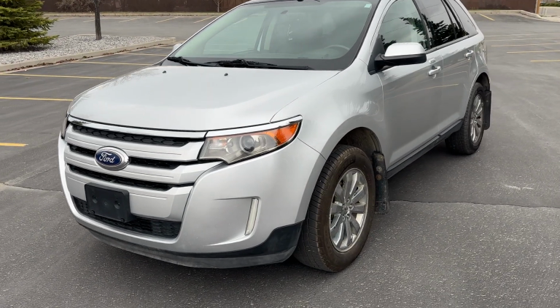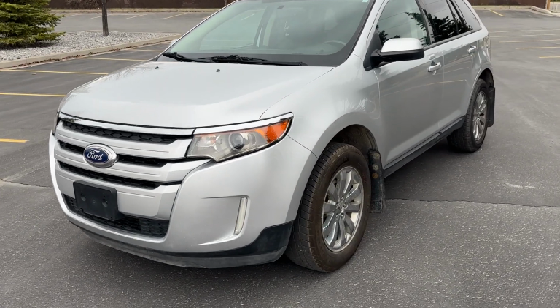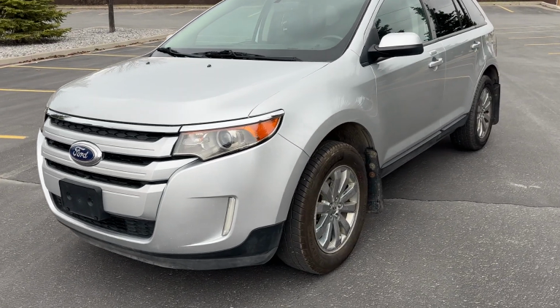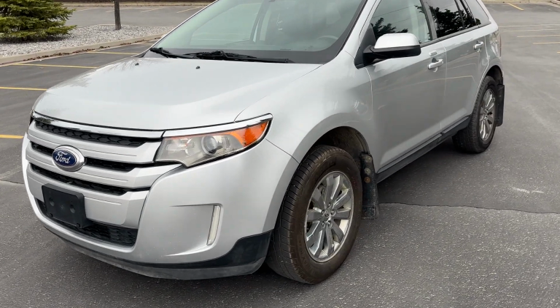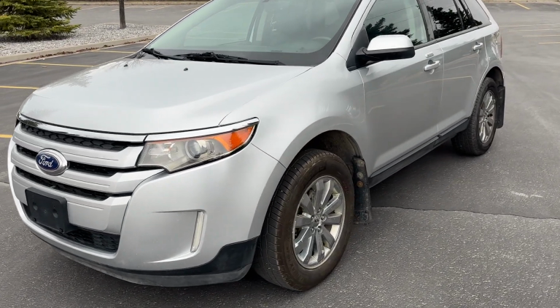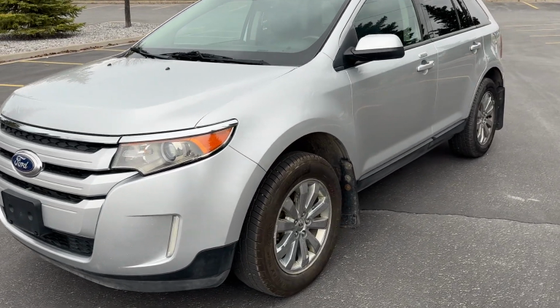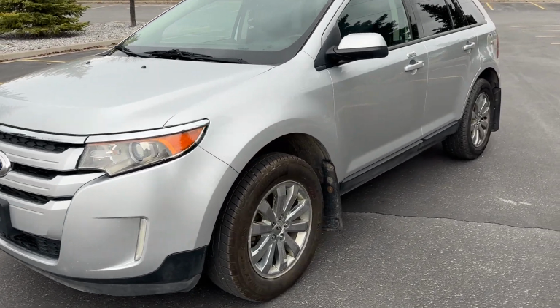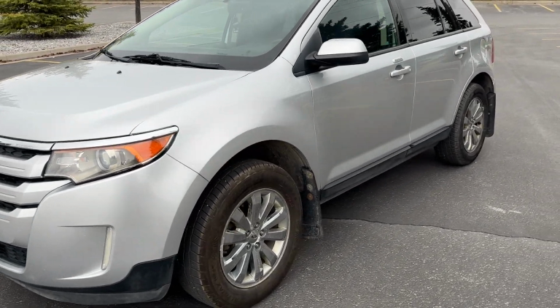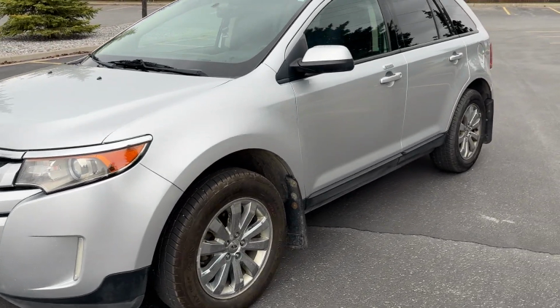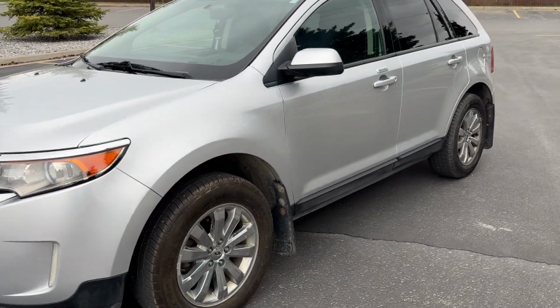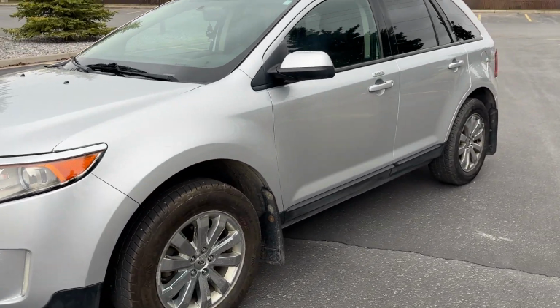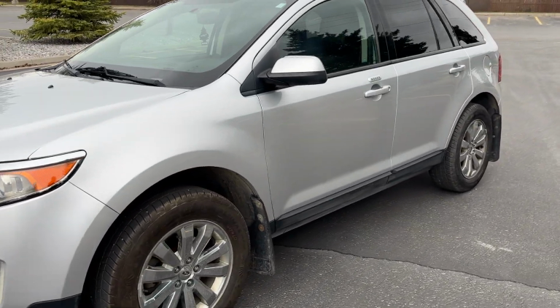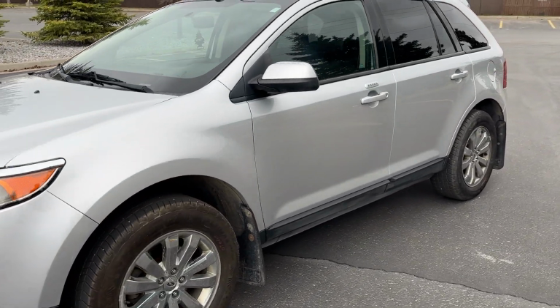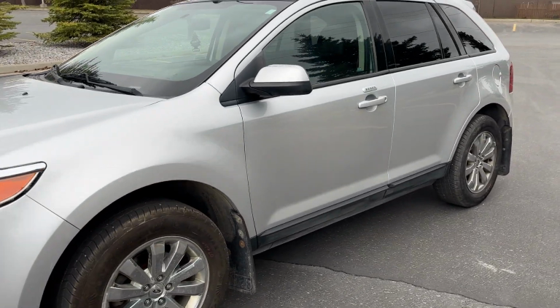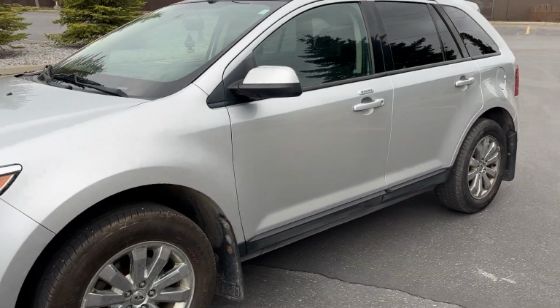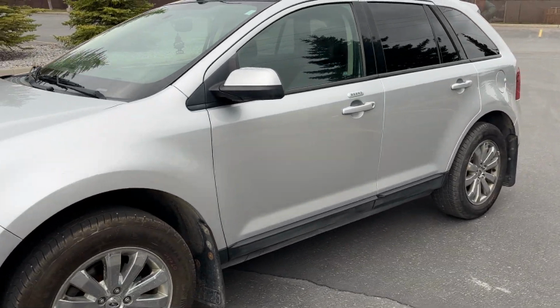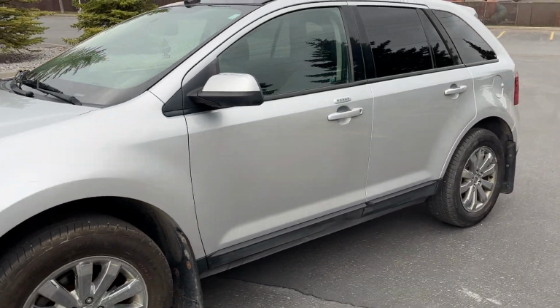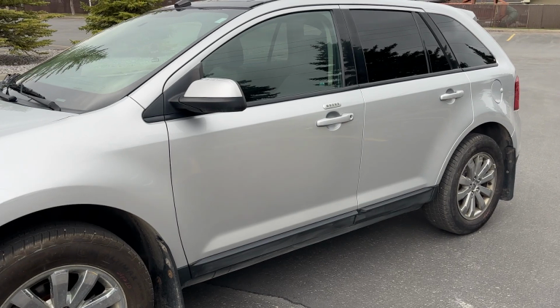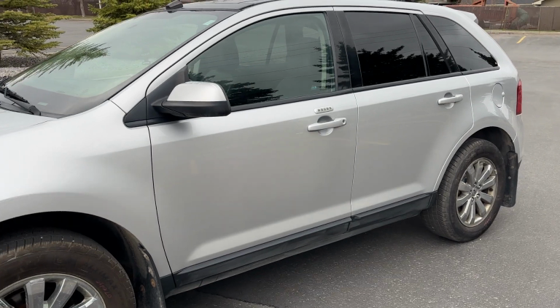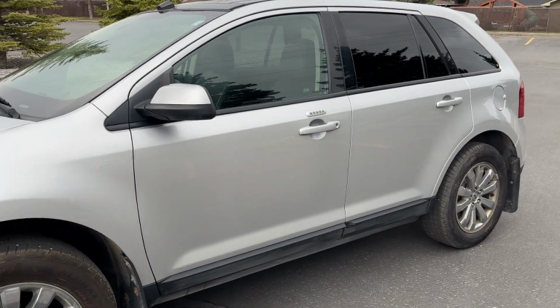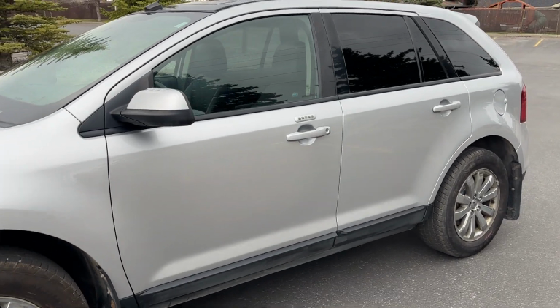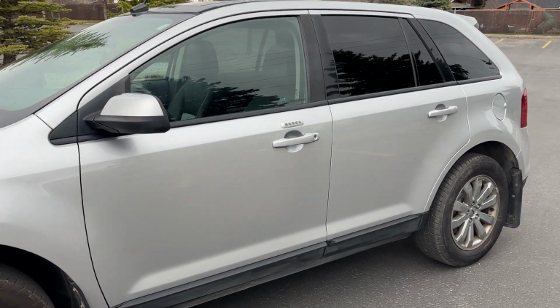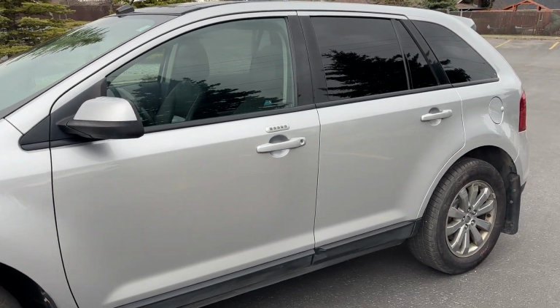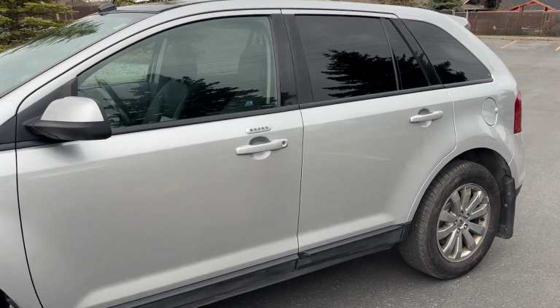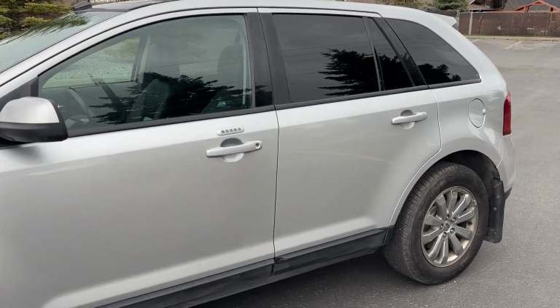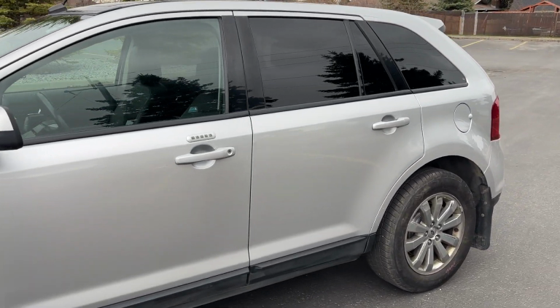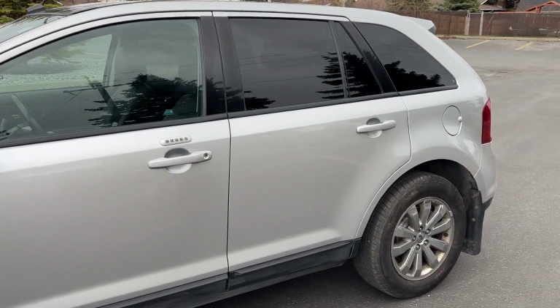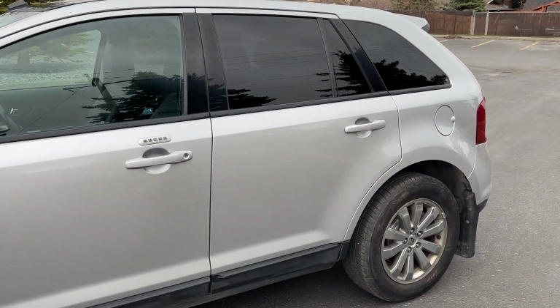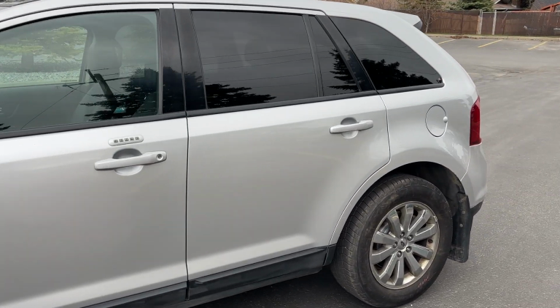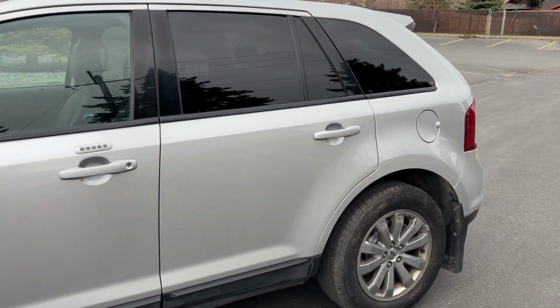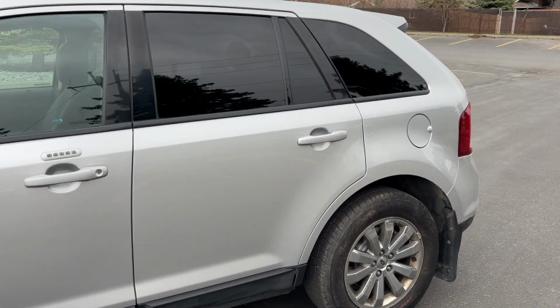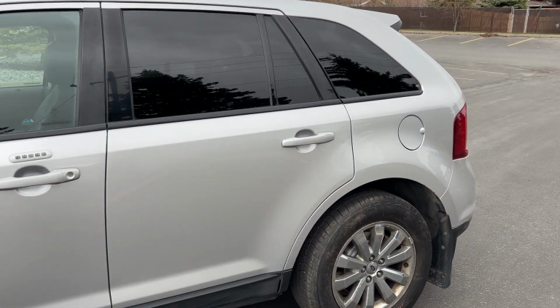Hey everyone, back again with another vehicle. This one's a 2014 Ford Edge, SEL trim.